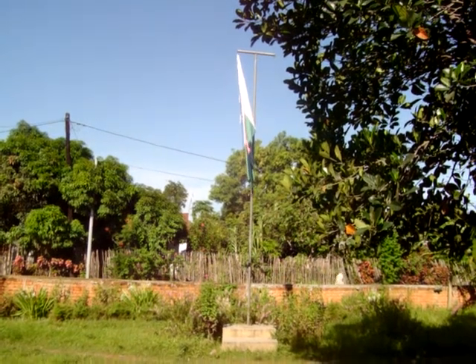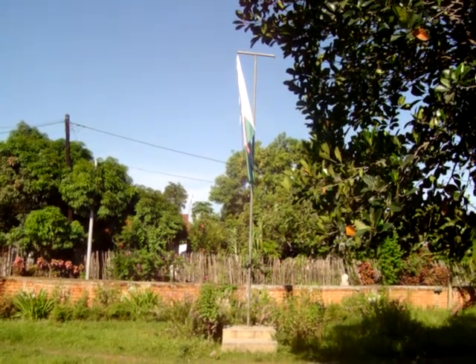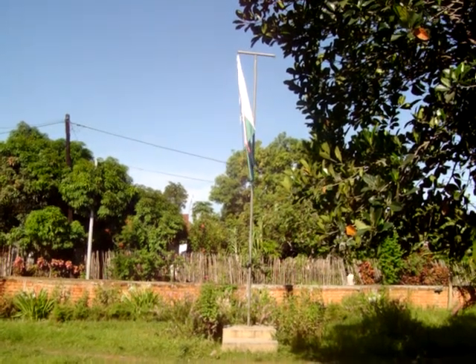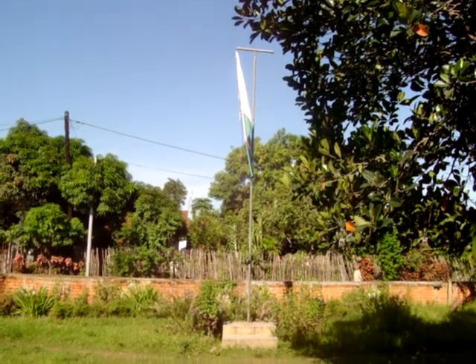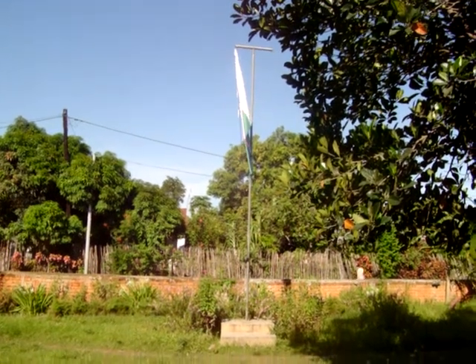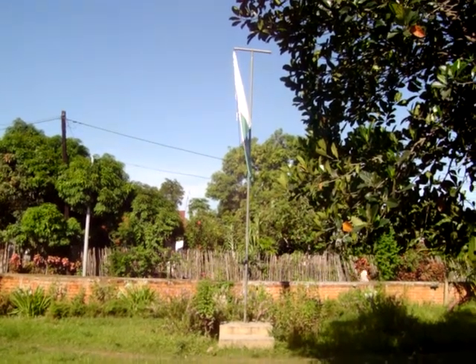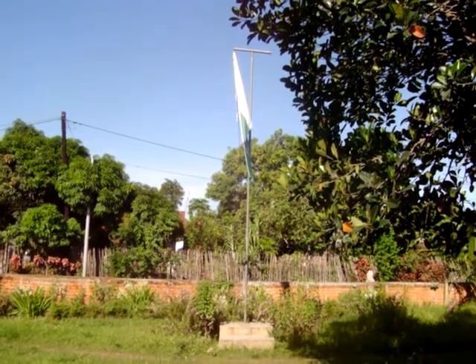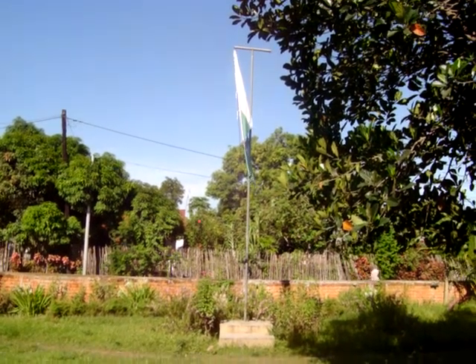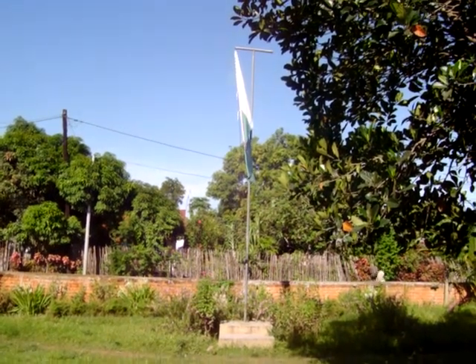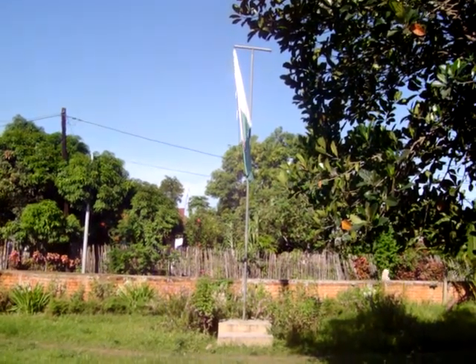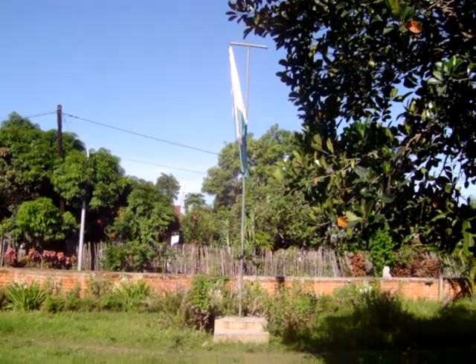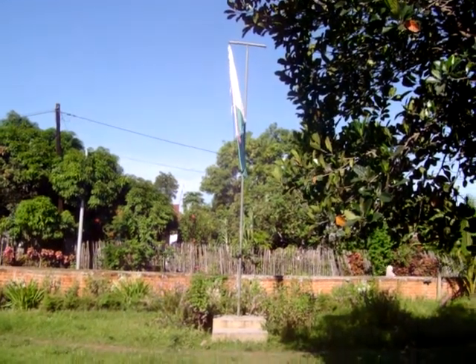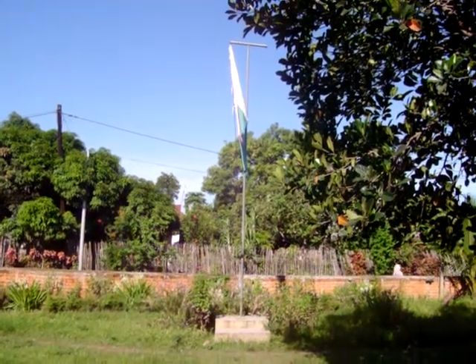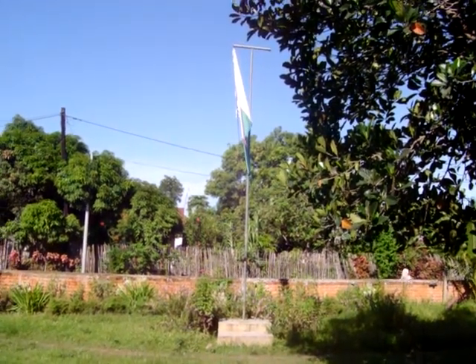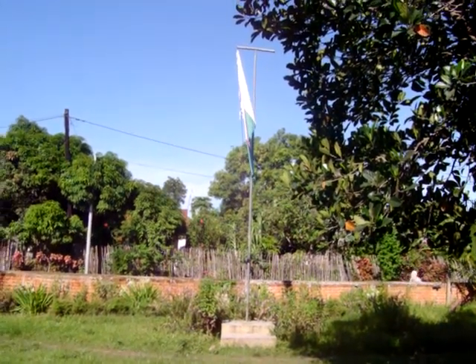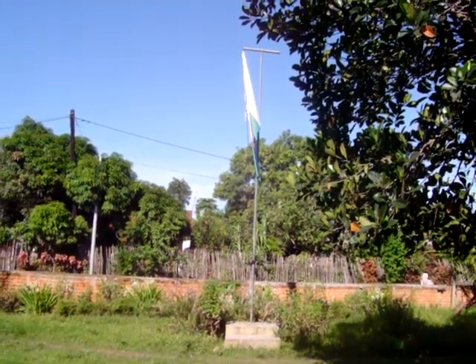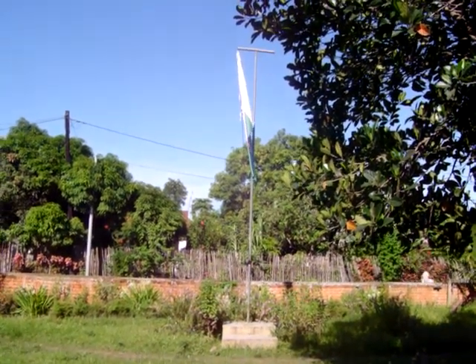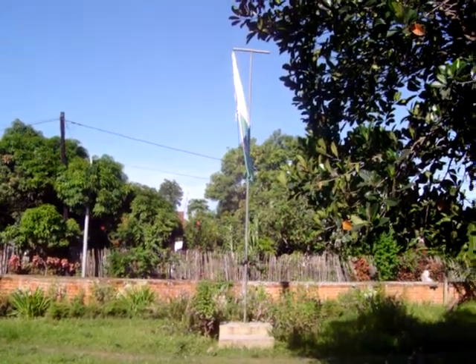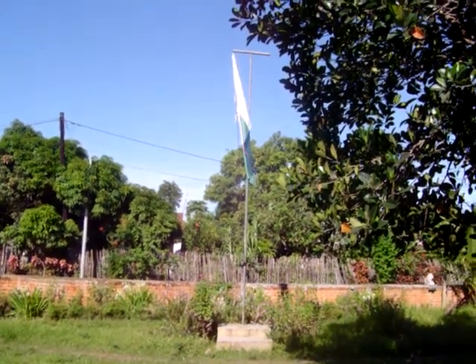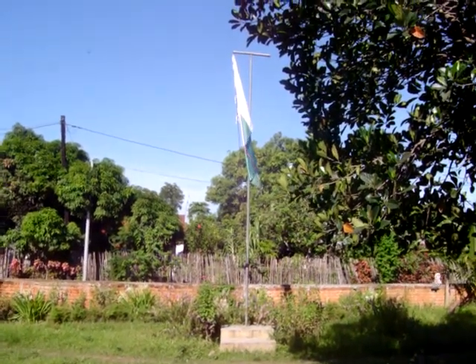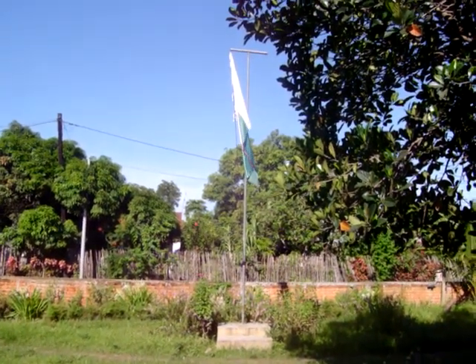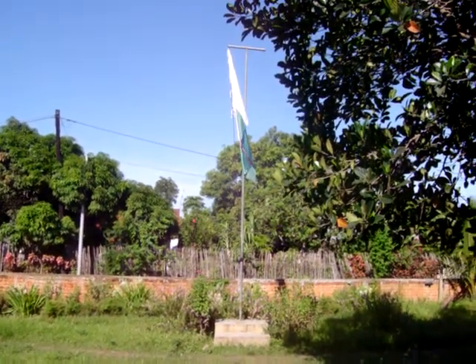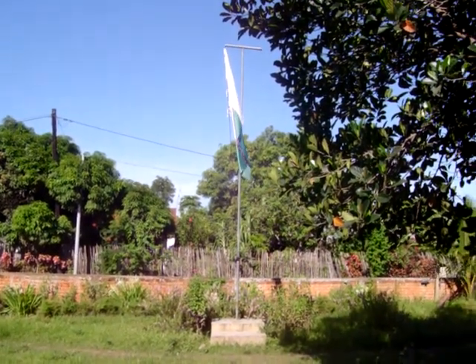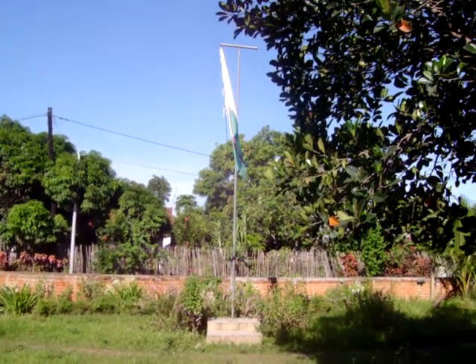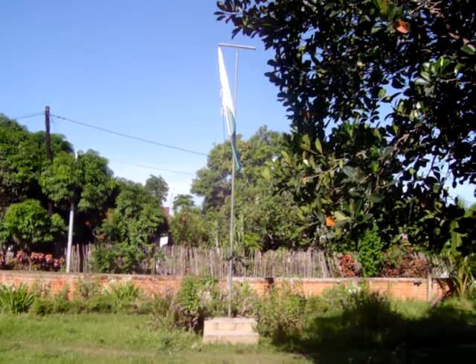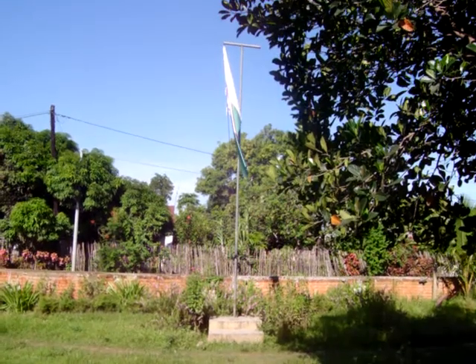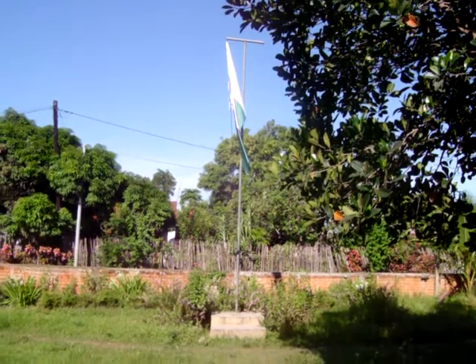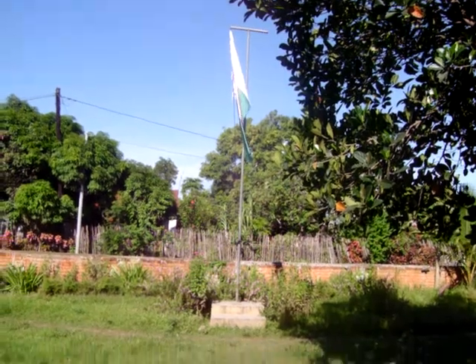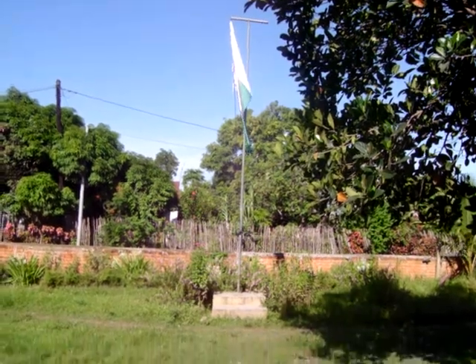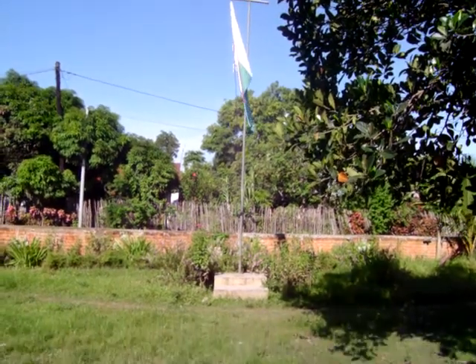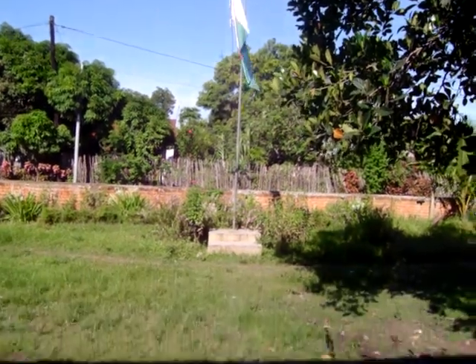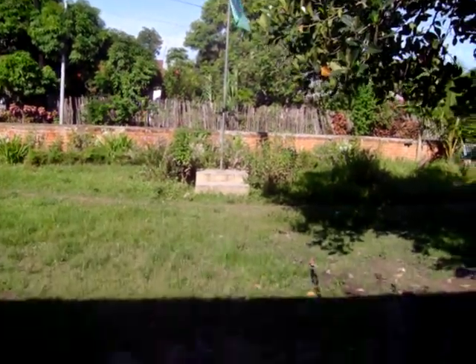Hey y'all! Welcome to my house. This is the Malagasy flag in front of my house. Very nice.